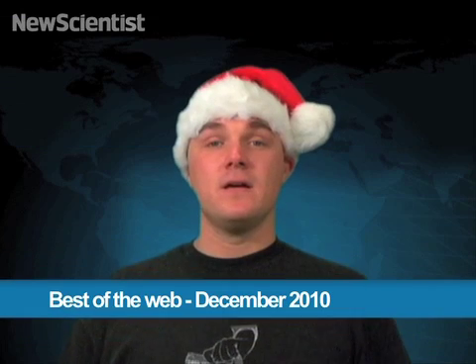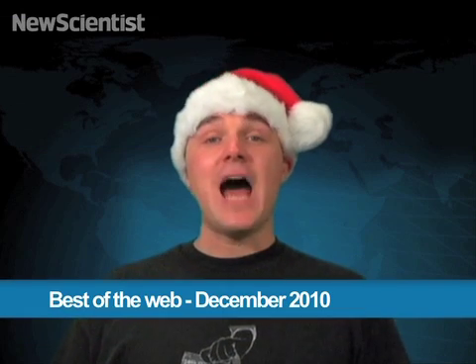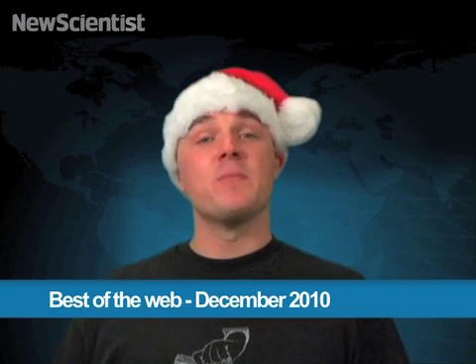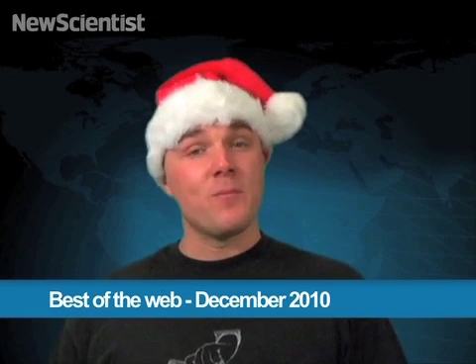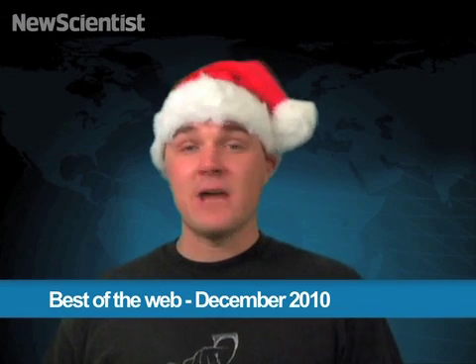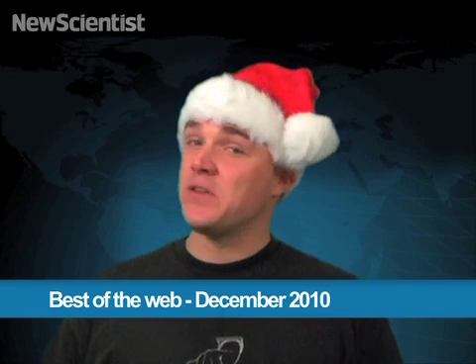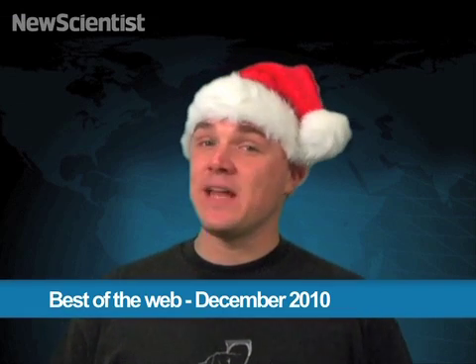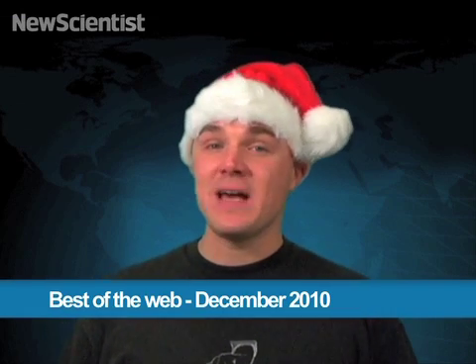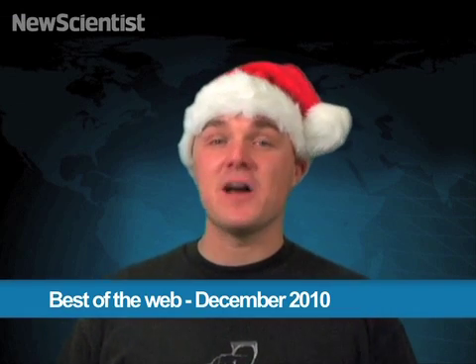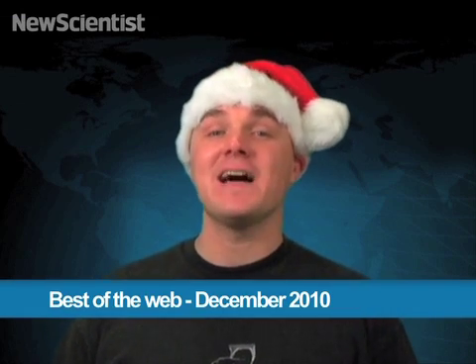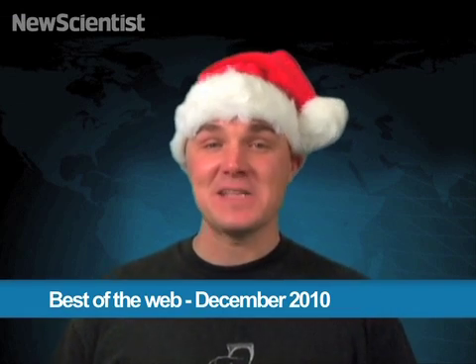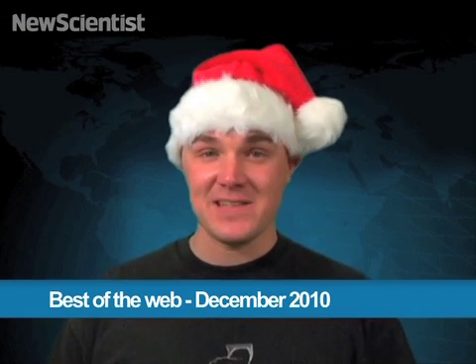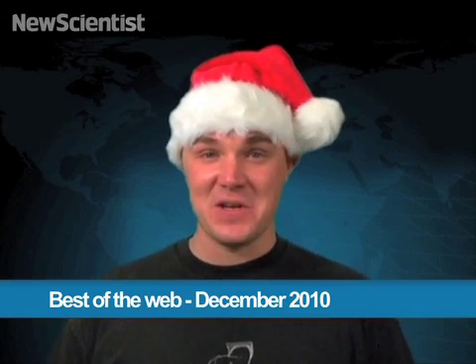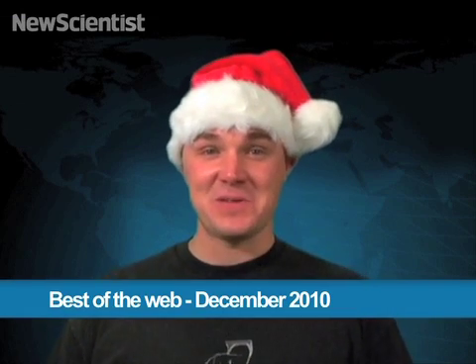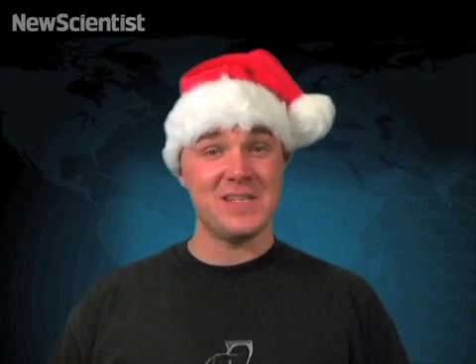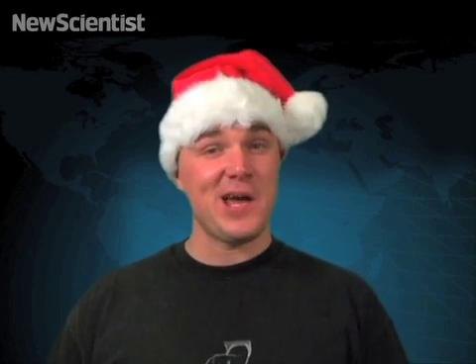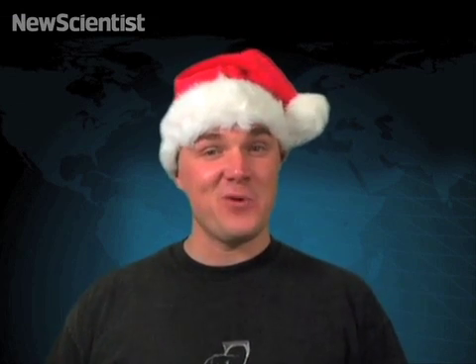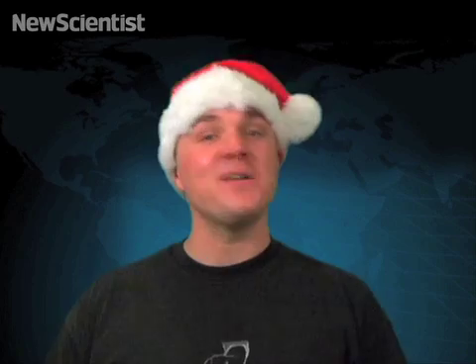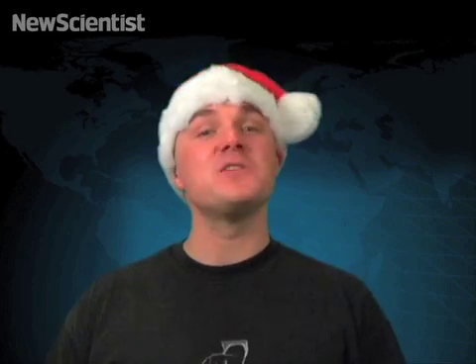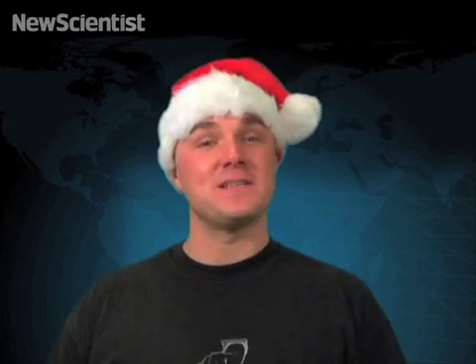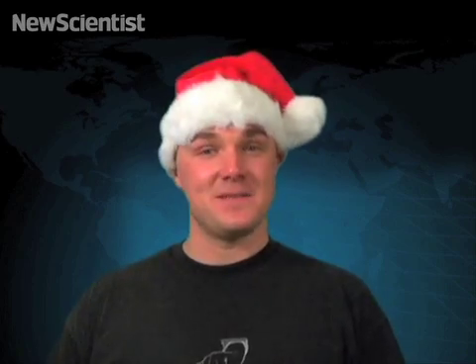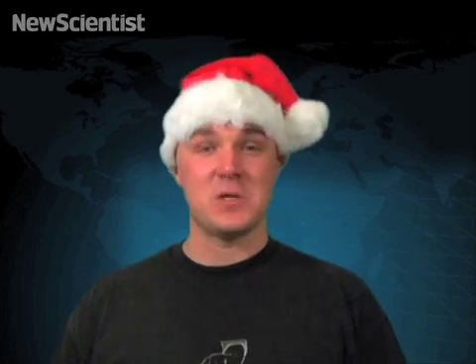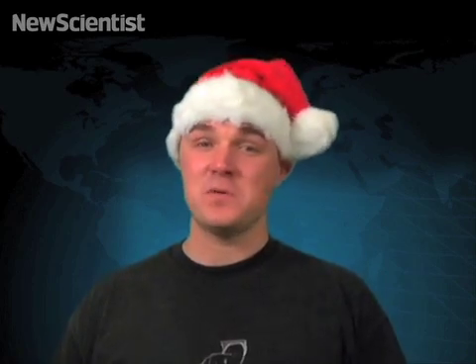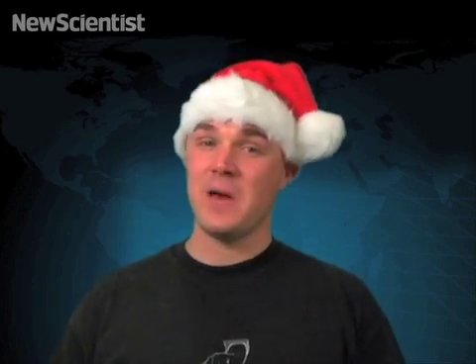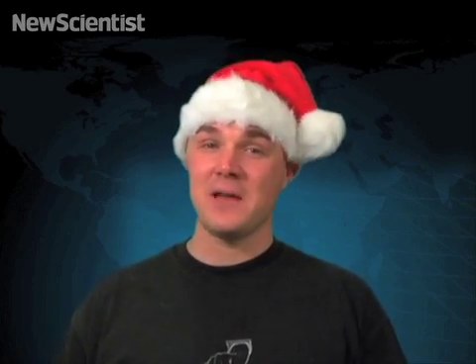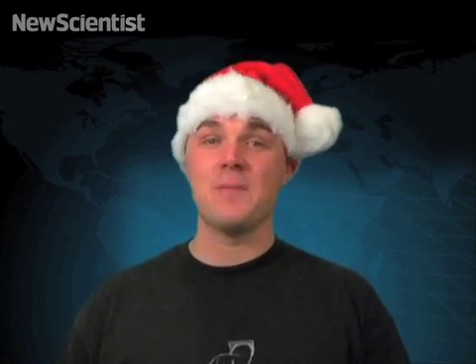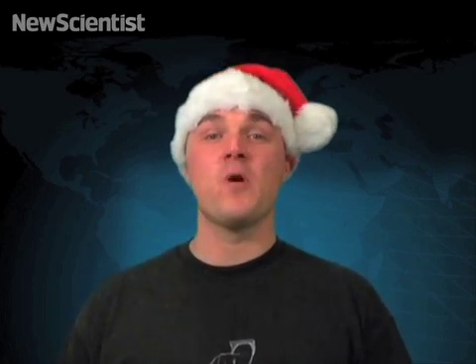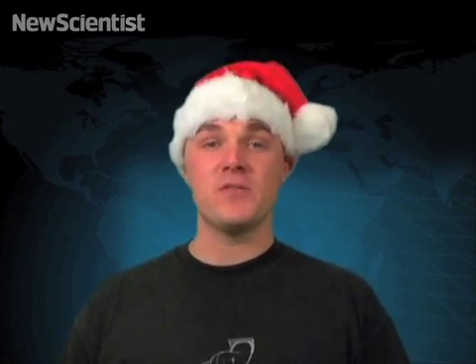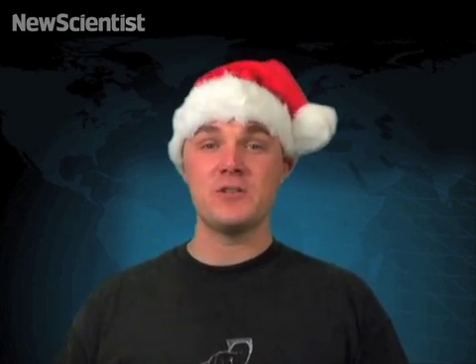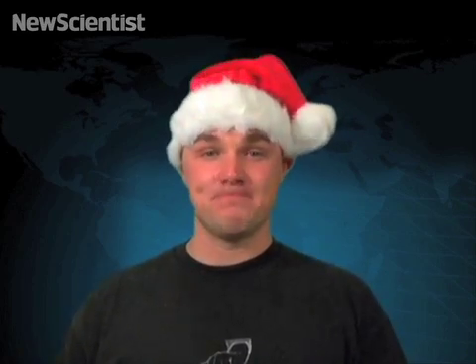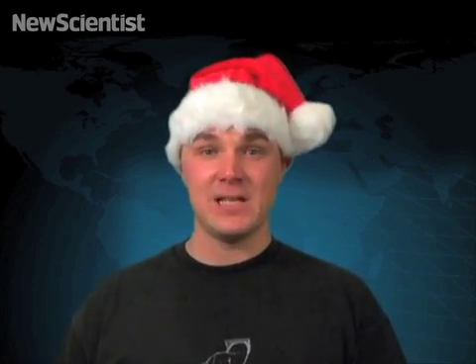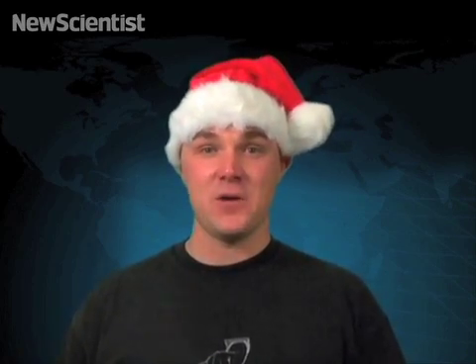Hi everybody, we're back with another 10 of the best online science videos. This time with a holiday twist. So sit back, grab a warm beverage, and let's go.